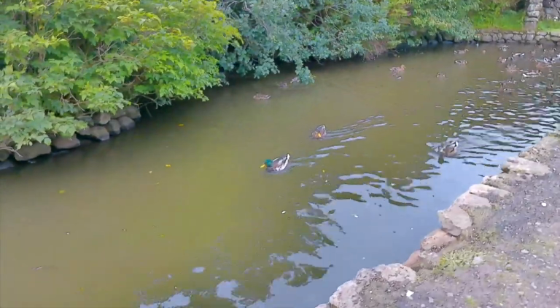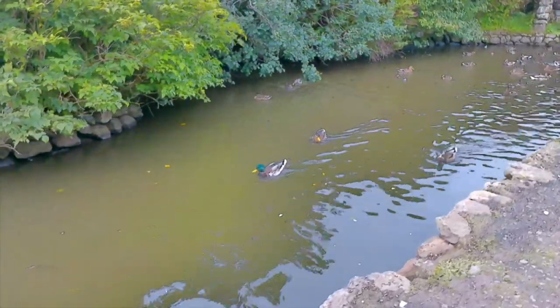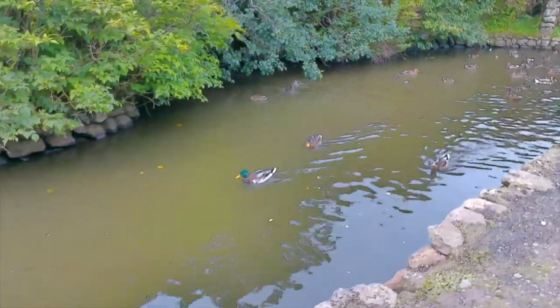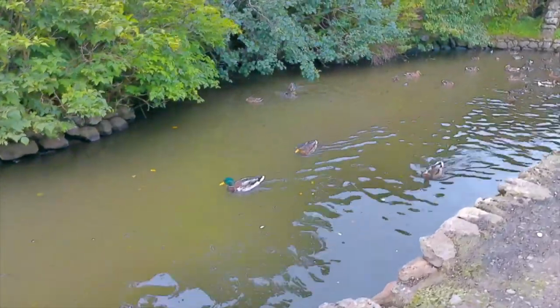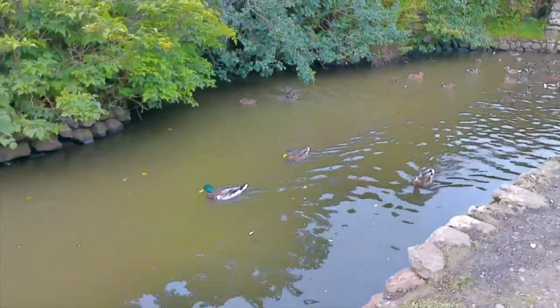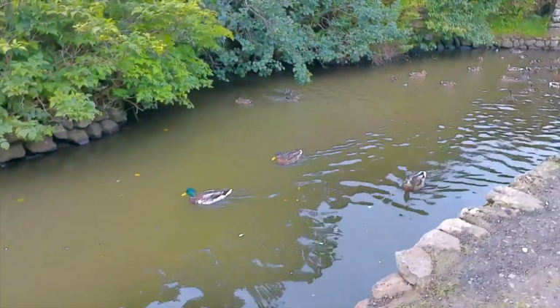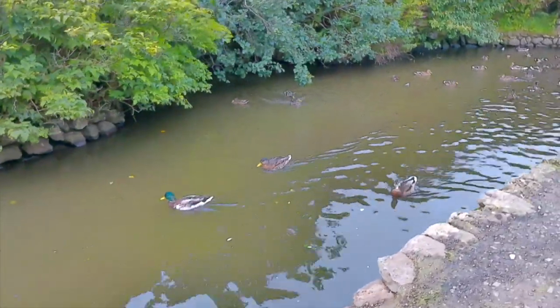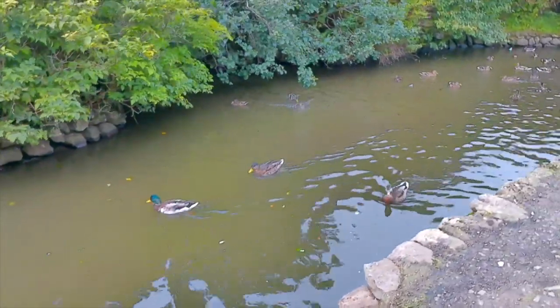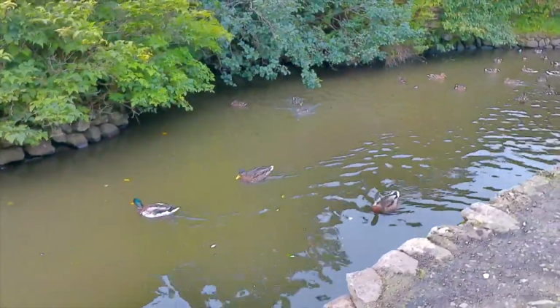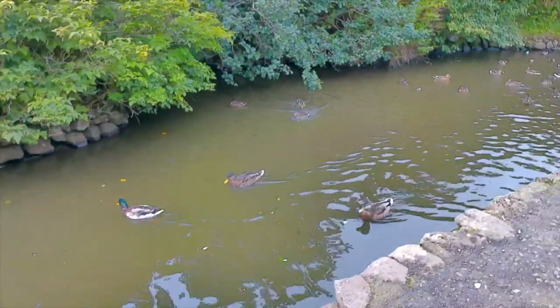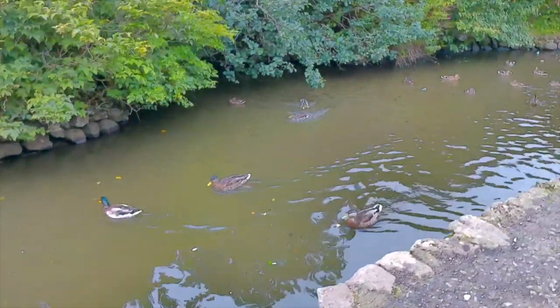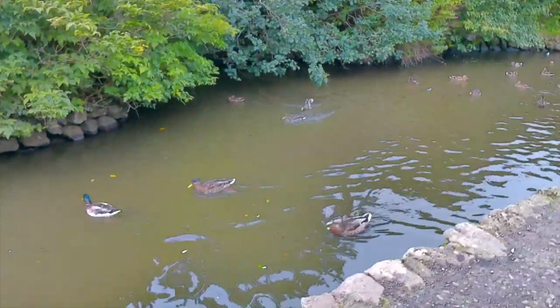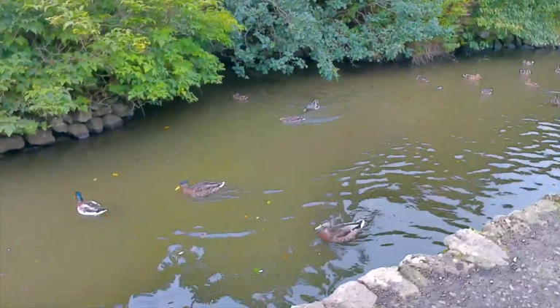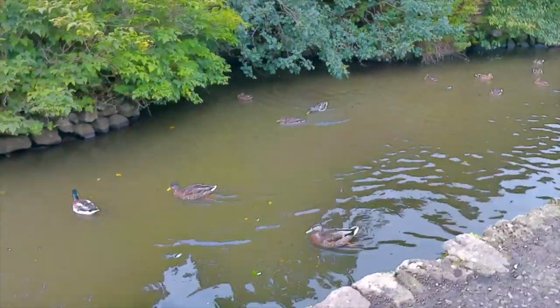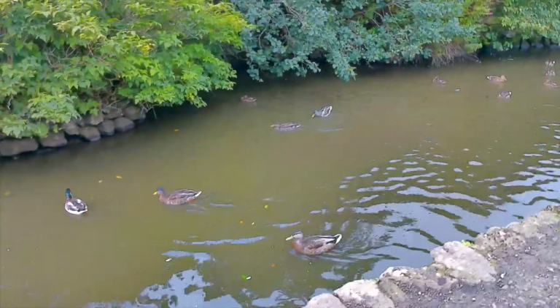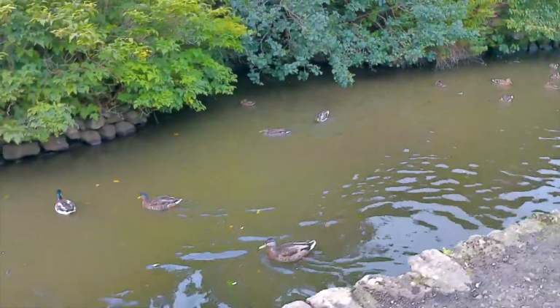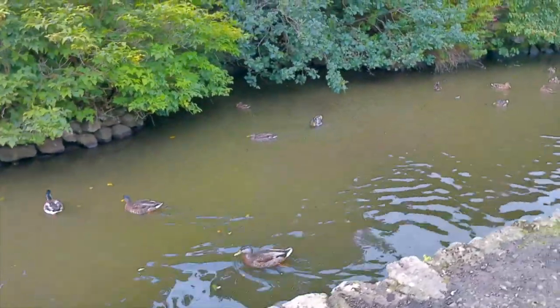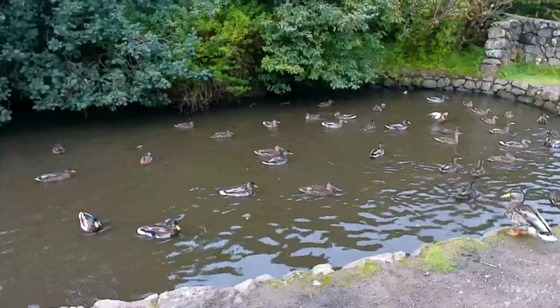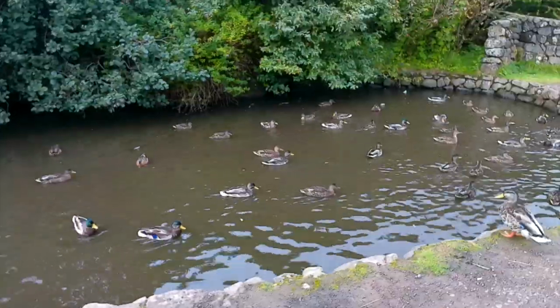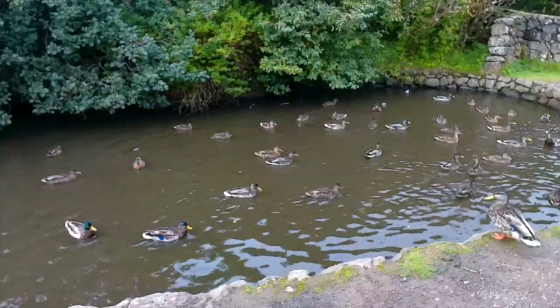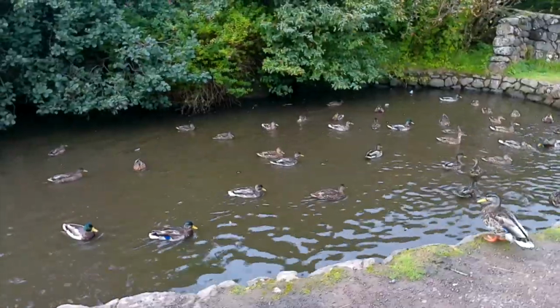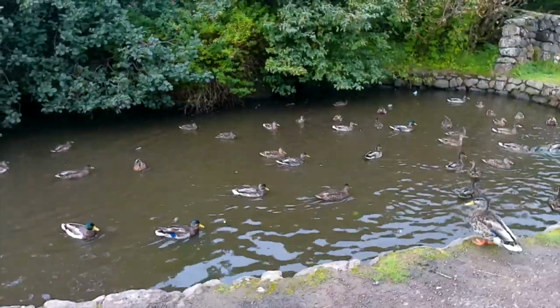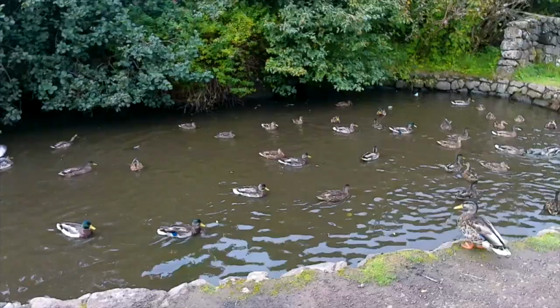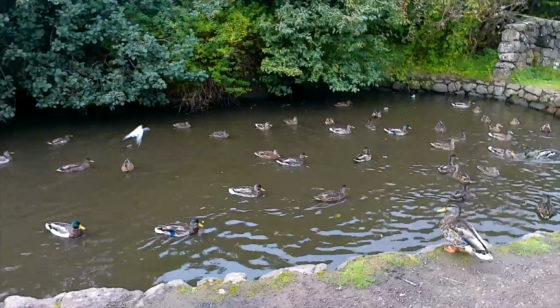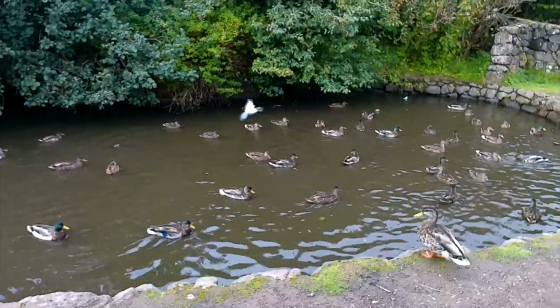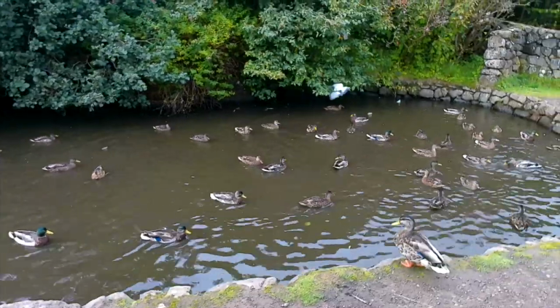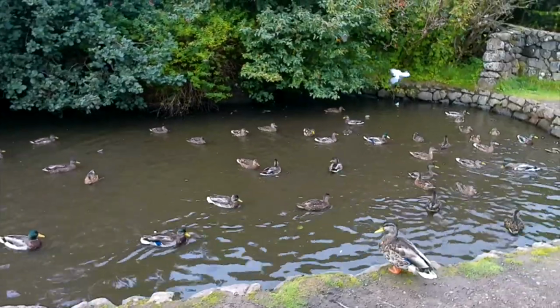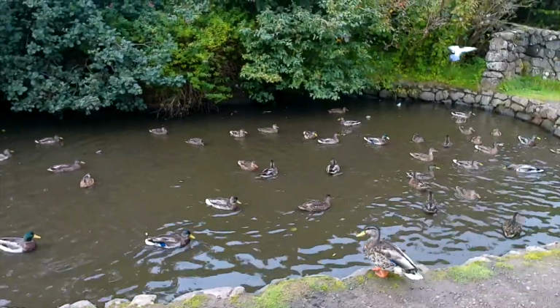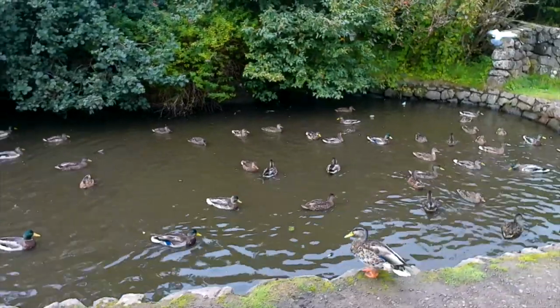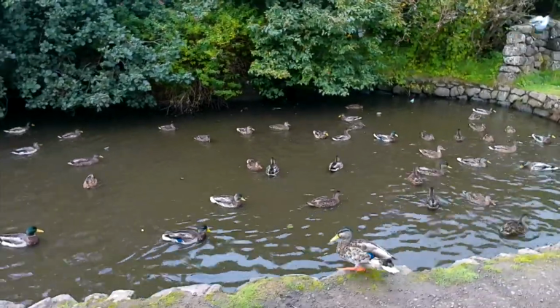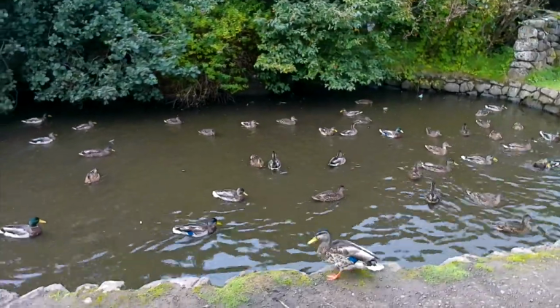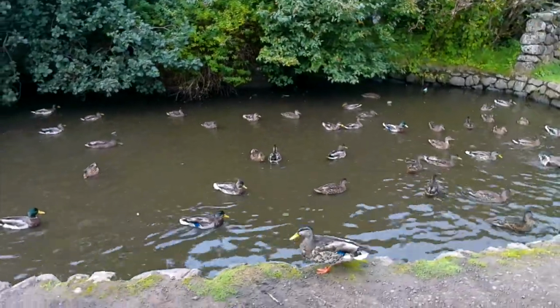Walking through the park, we came across lots of ducks all hanging out hoping for some bread.